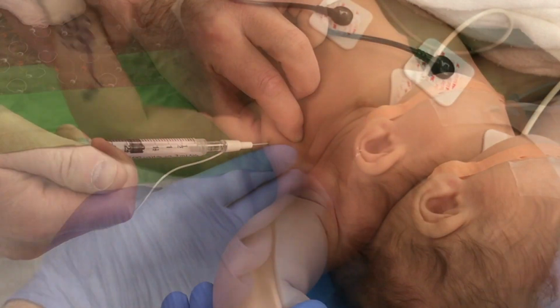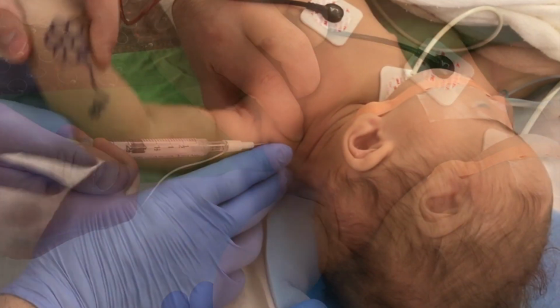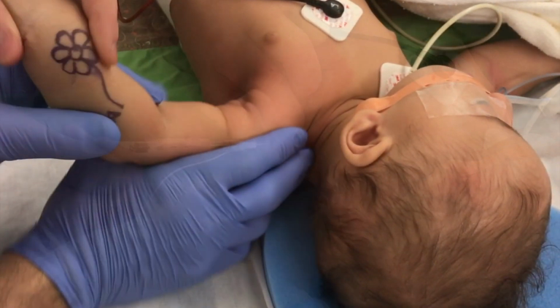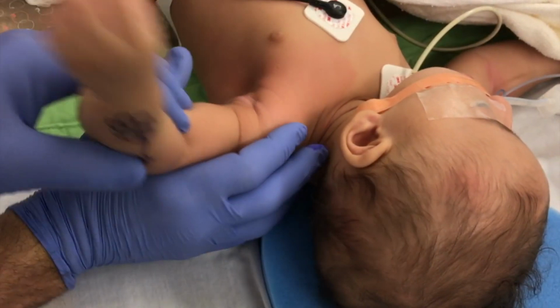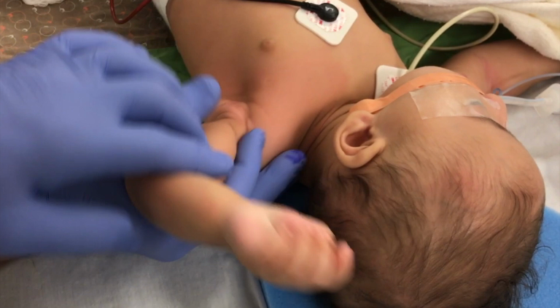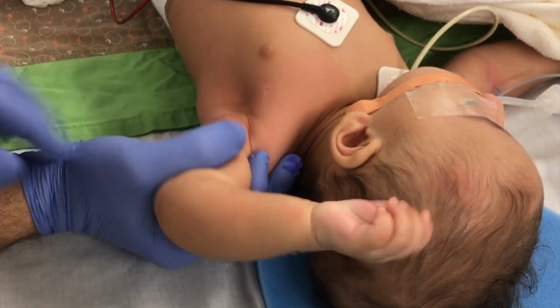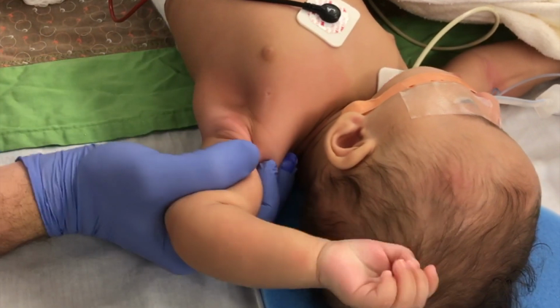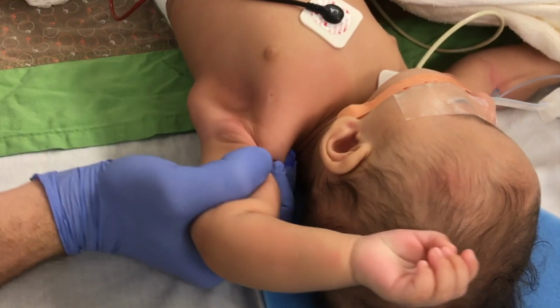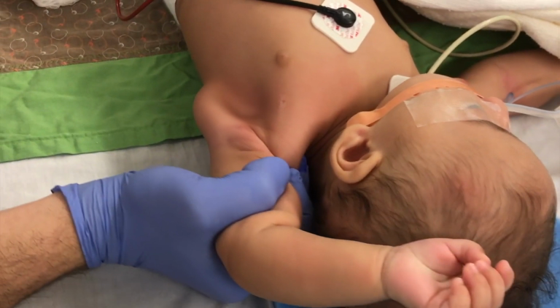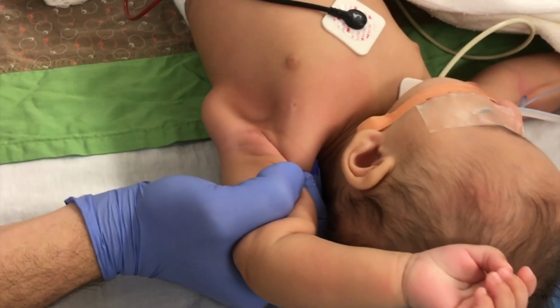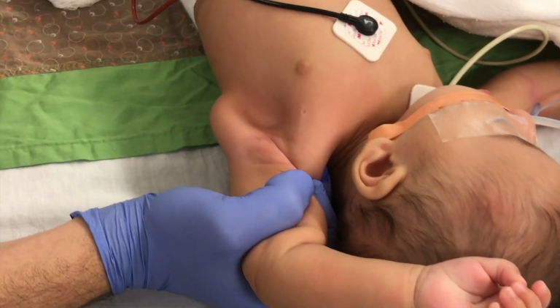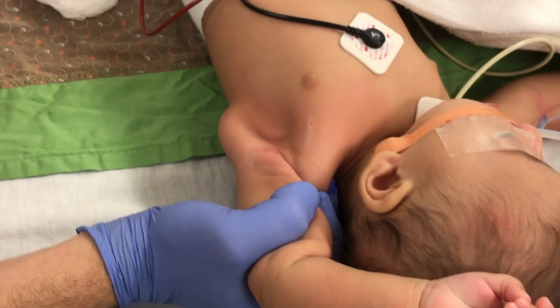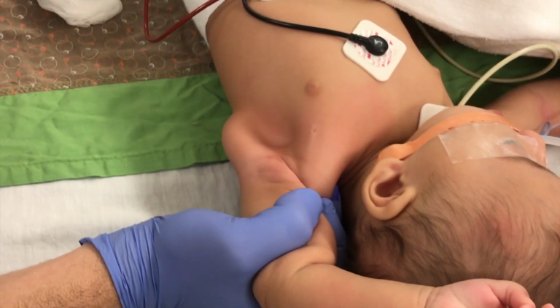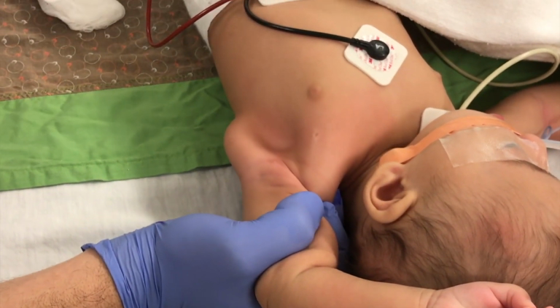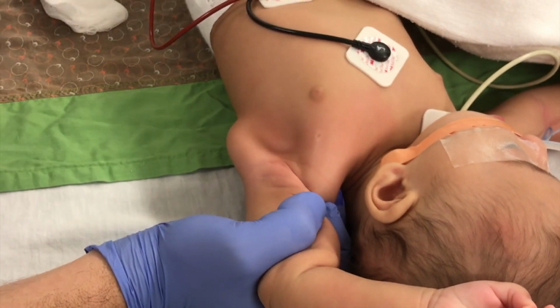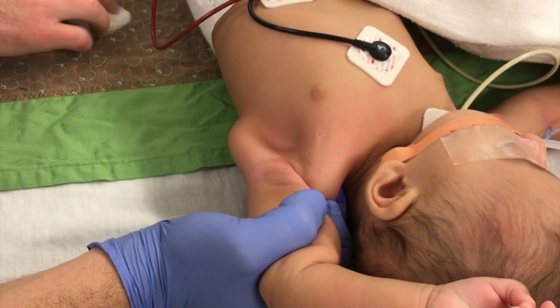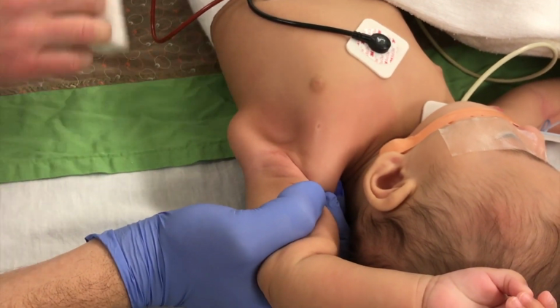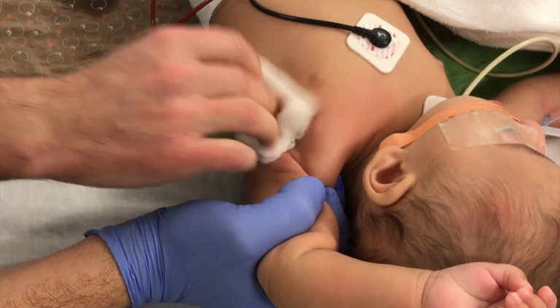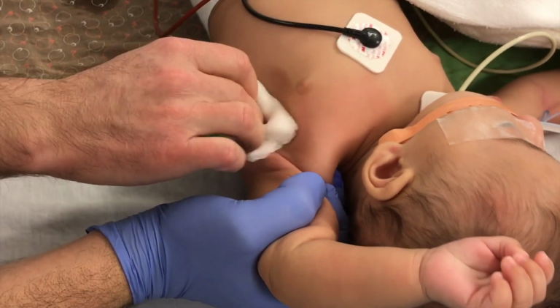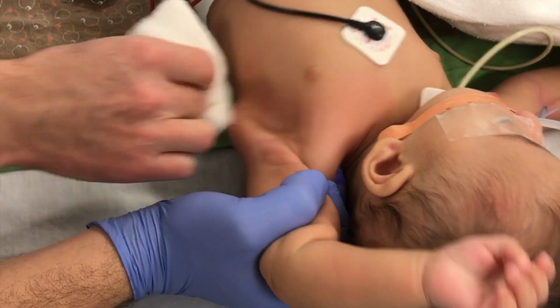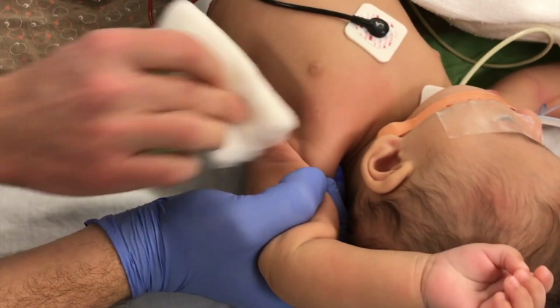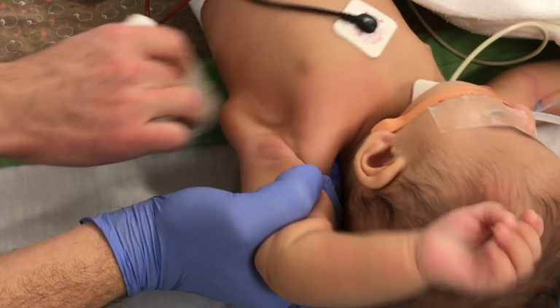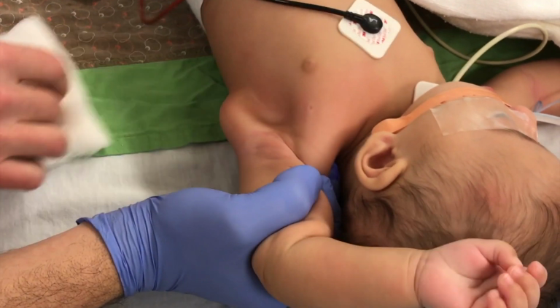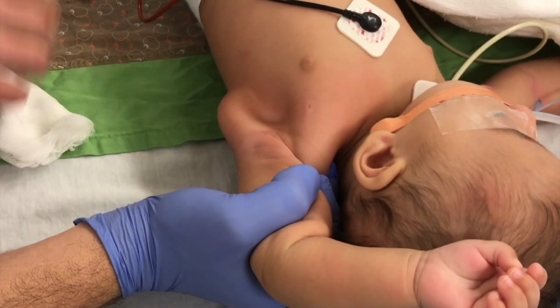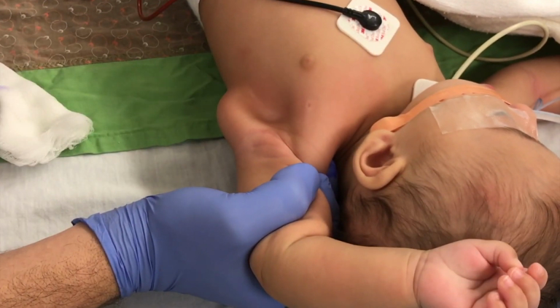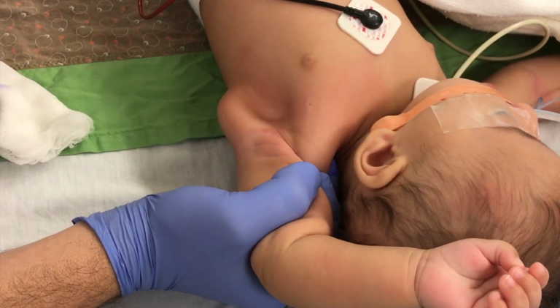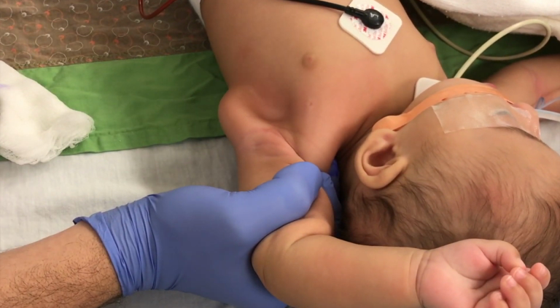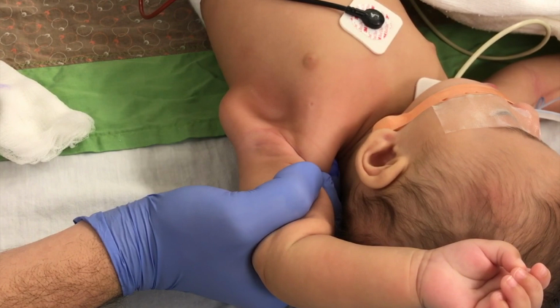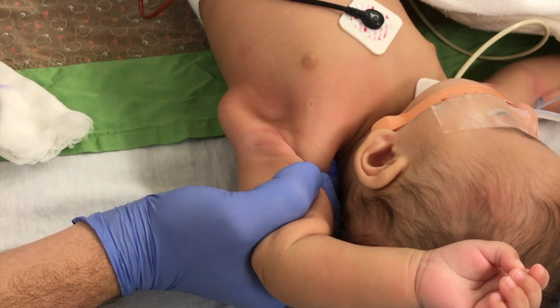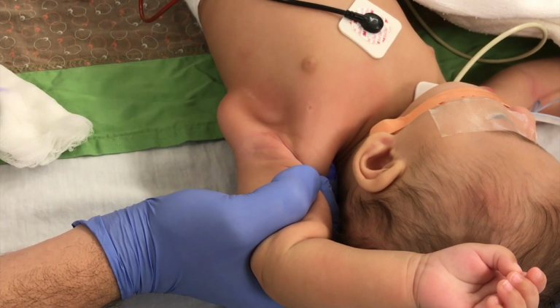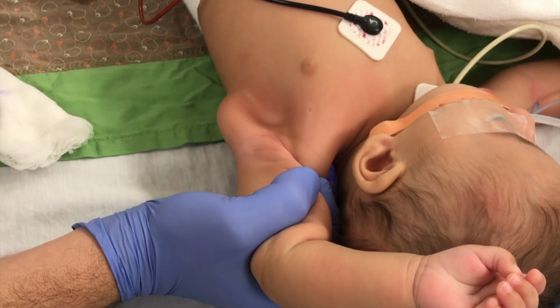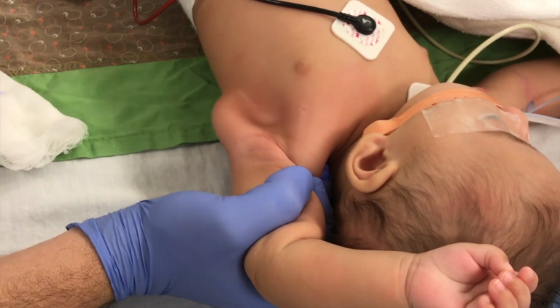Finally, the subscapularis is injected by abducting, externally rotating, and forcing the scapula away from the body.